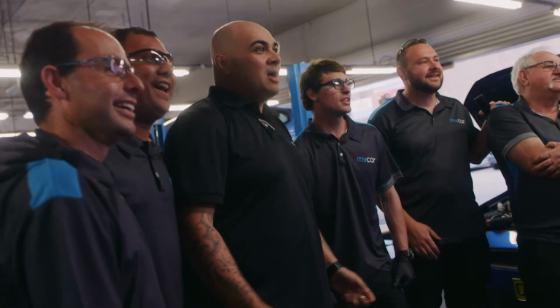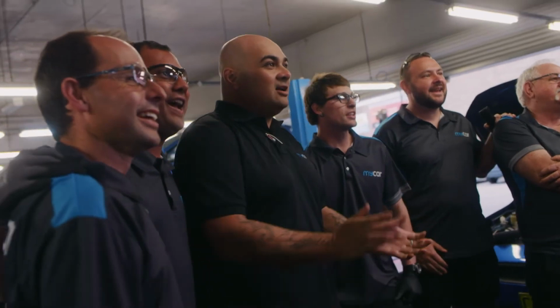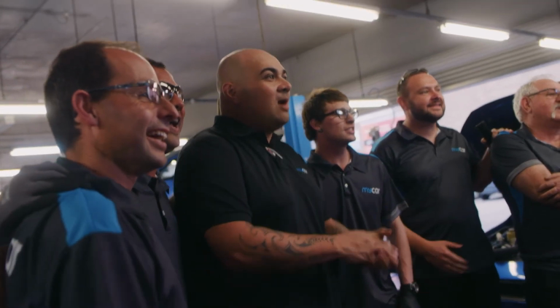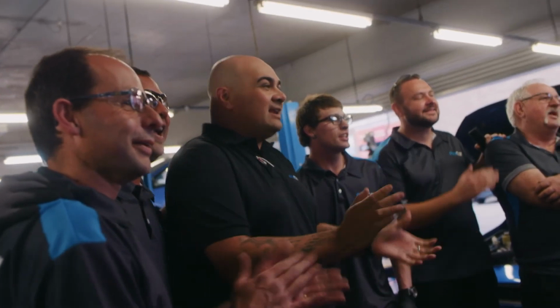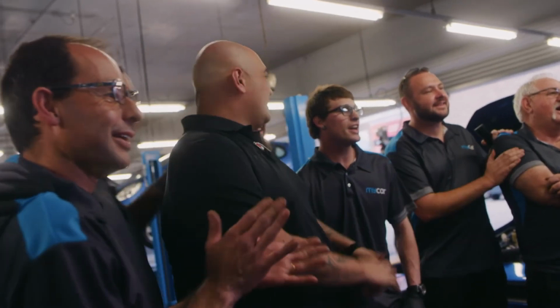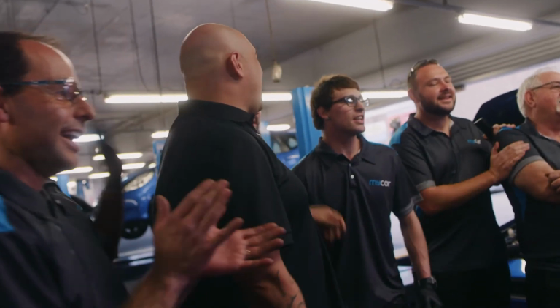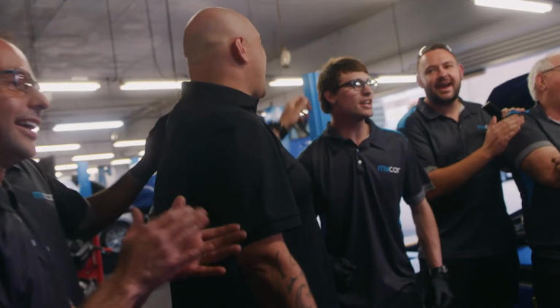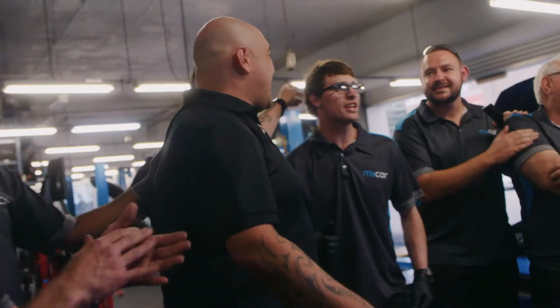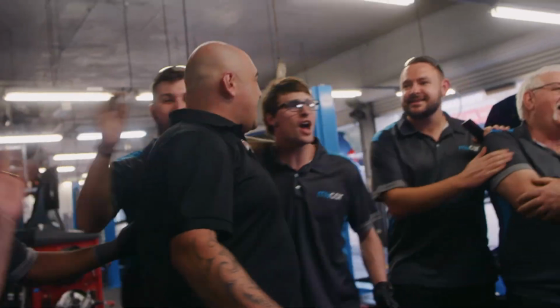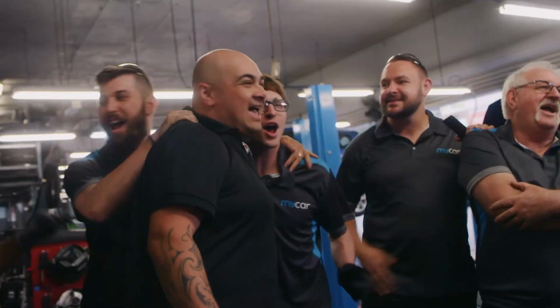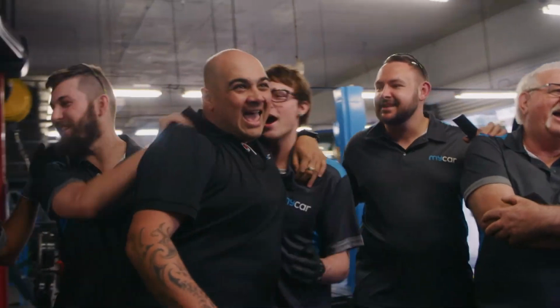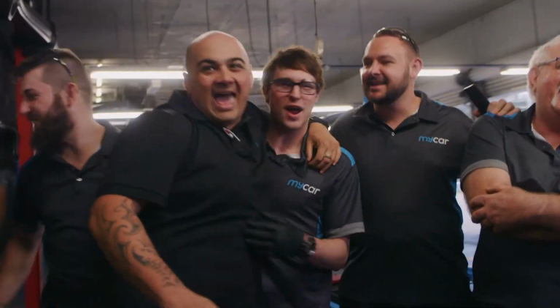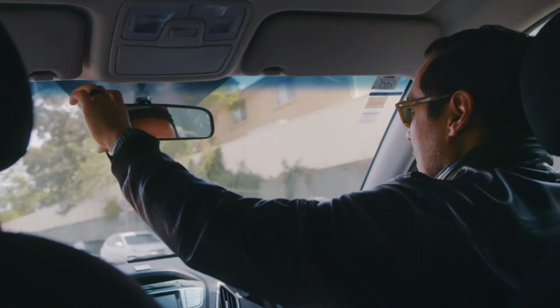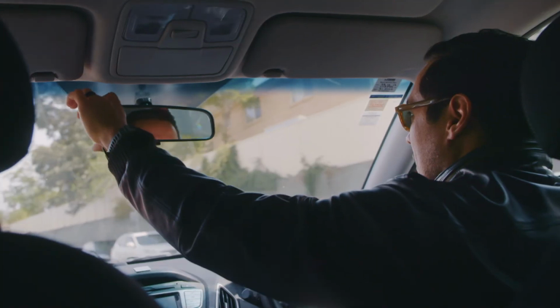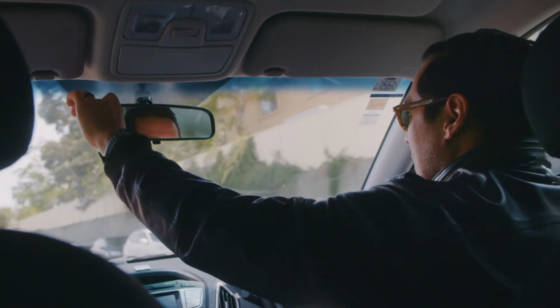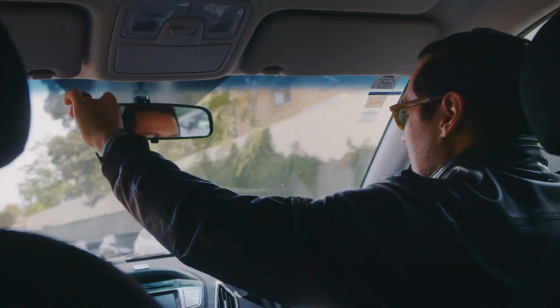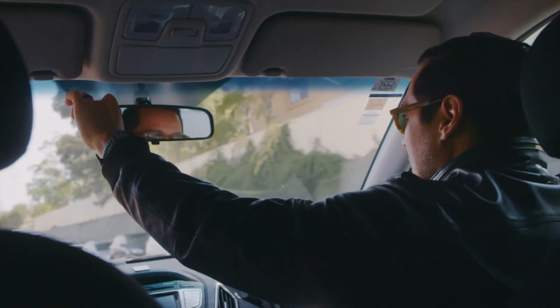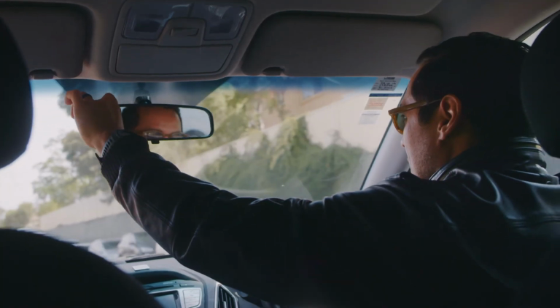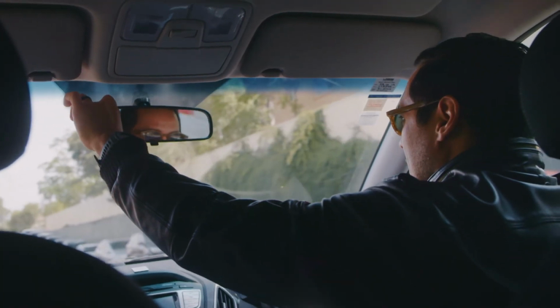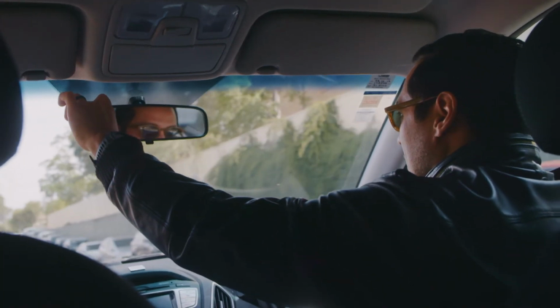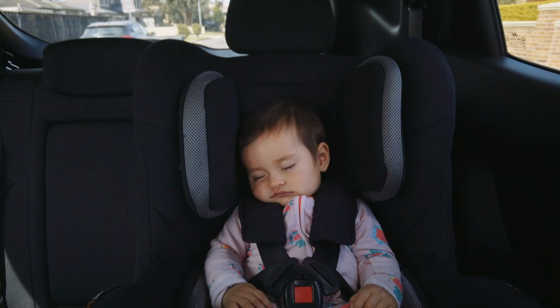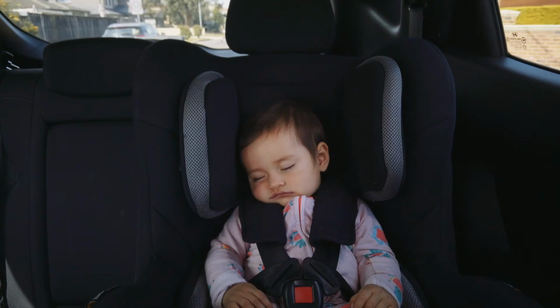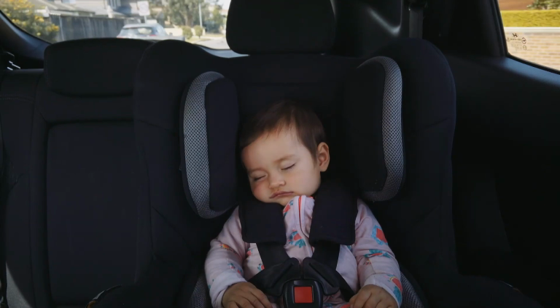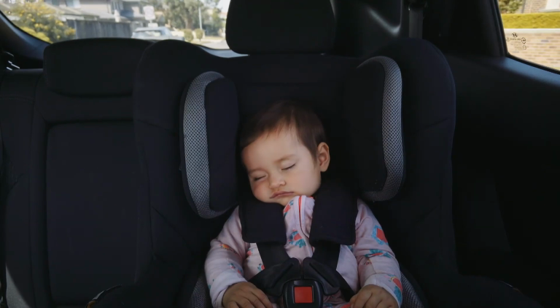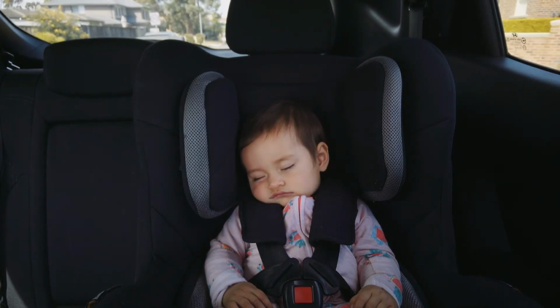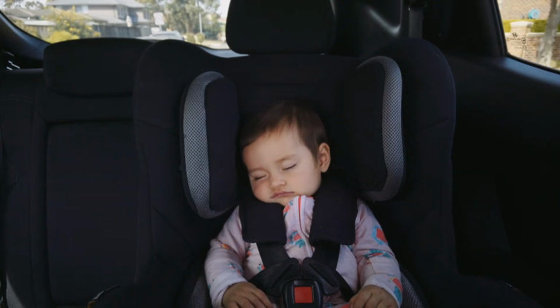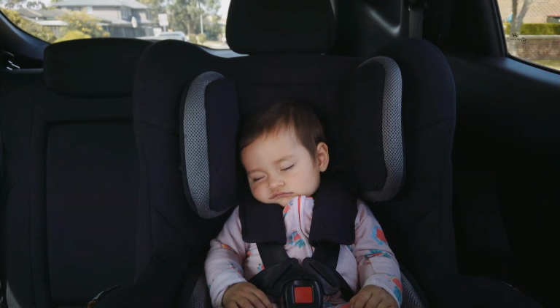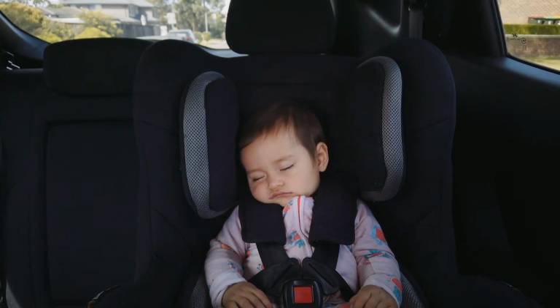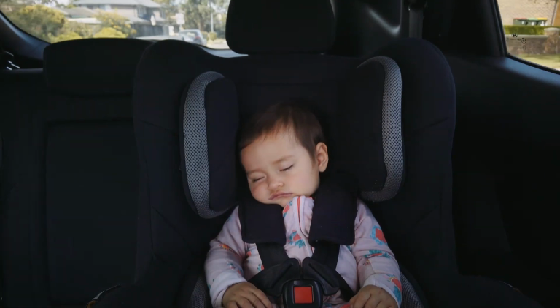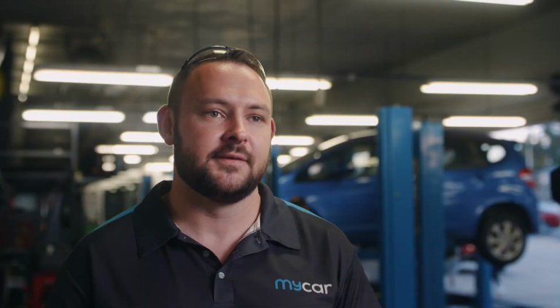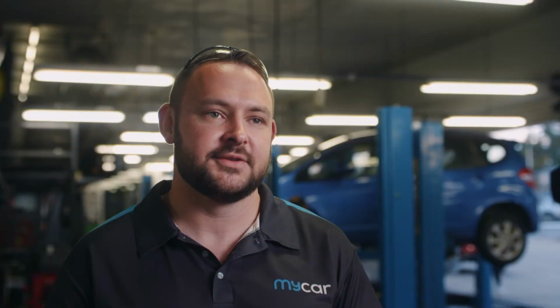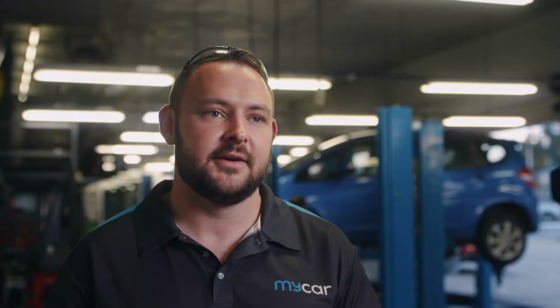Your most precious cargo is you, is your family. It's important to get your car checked for a smoother, quieter and more efficient drive.